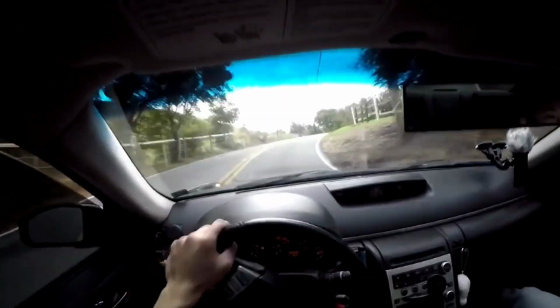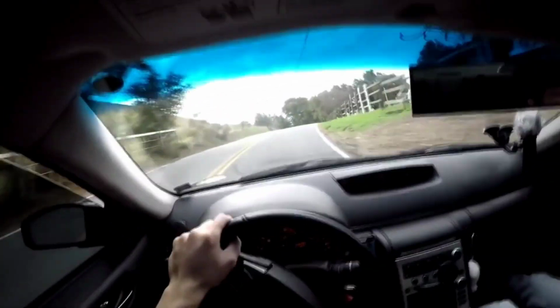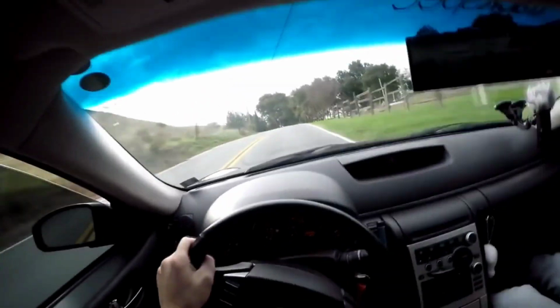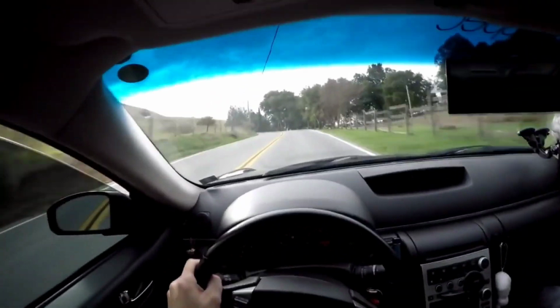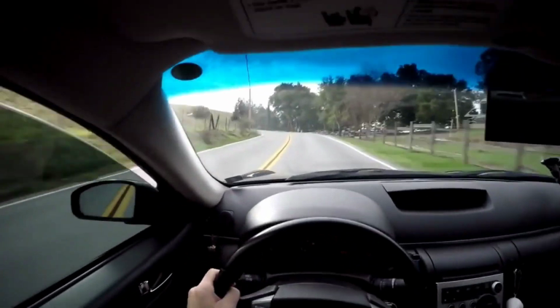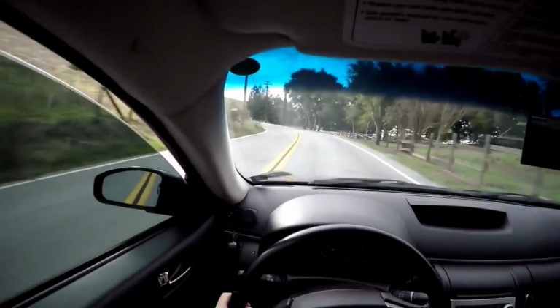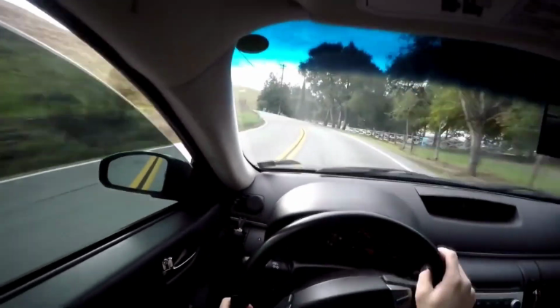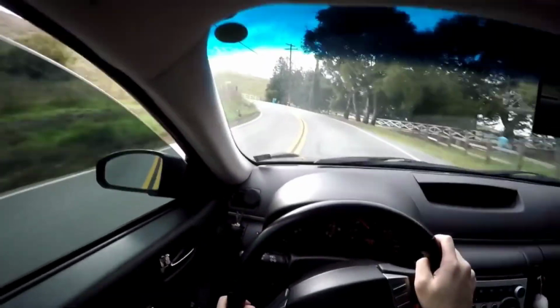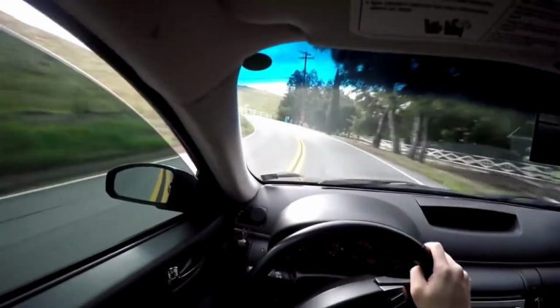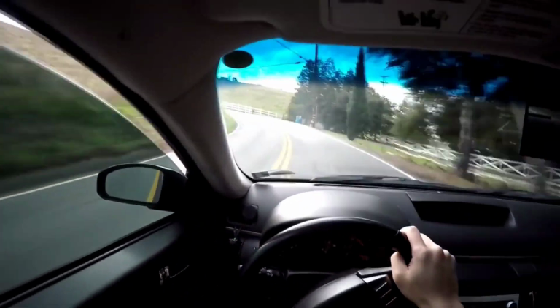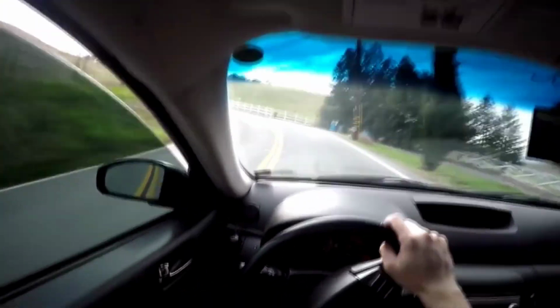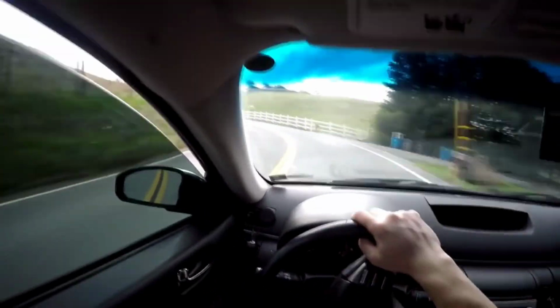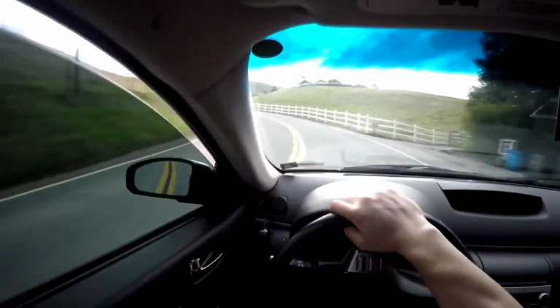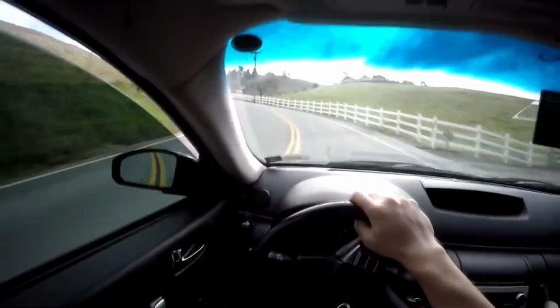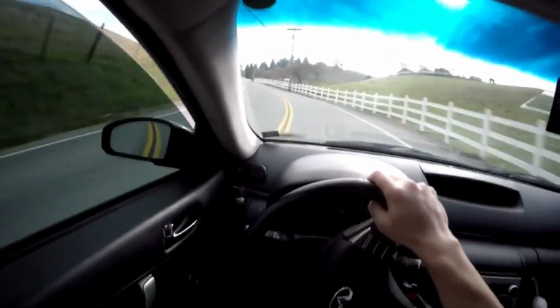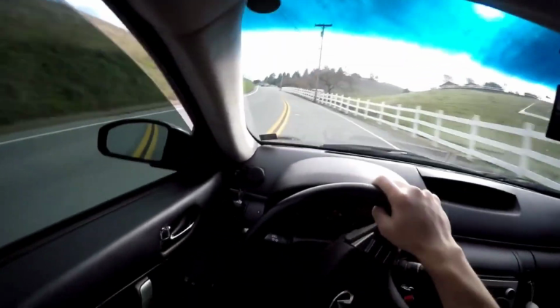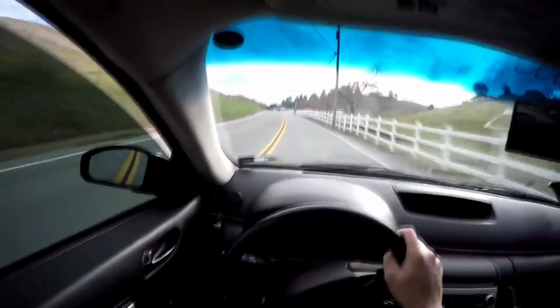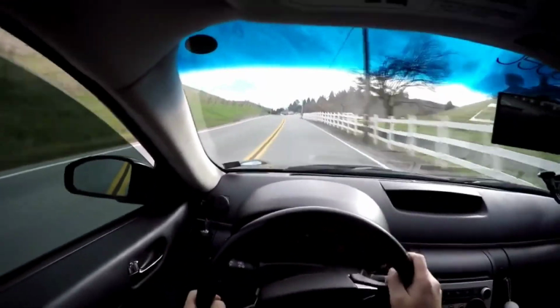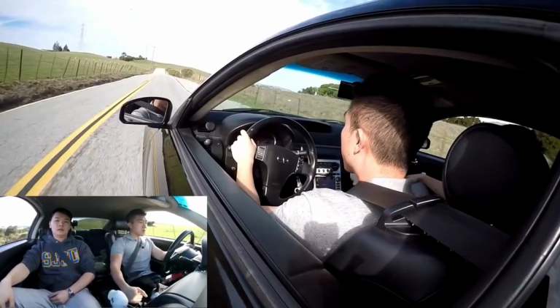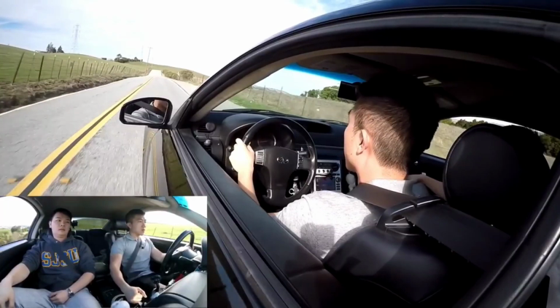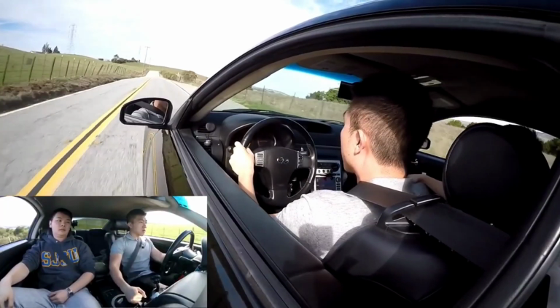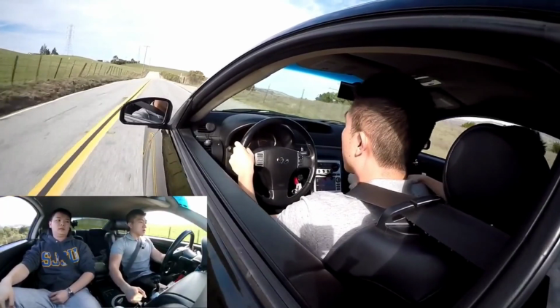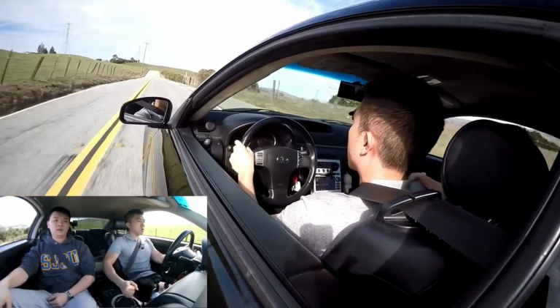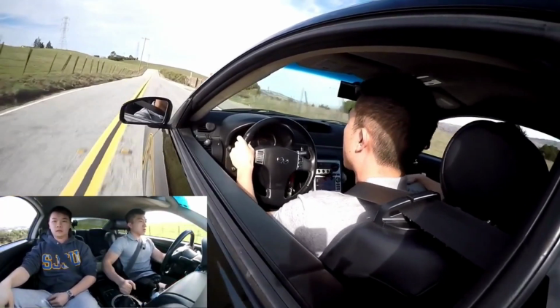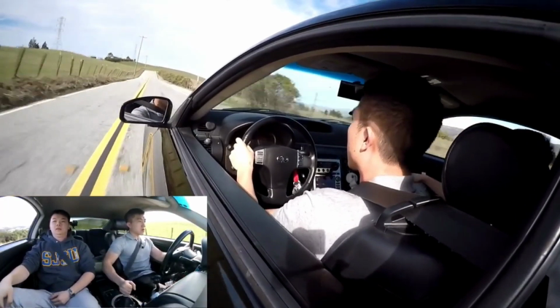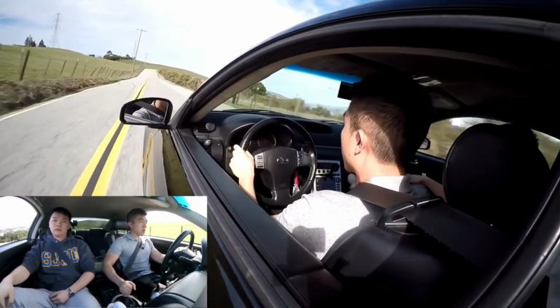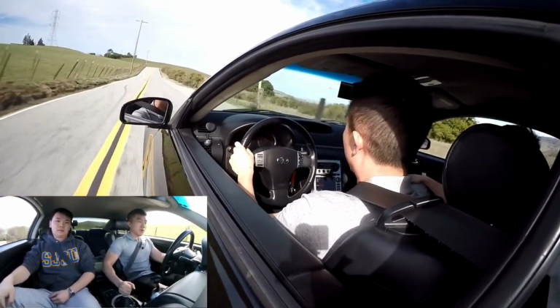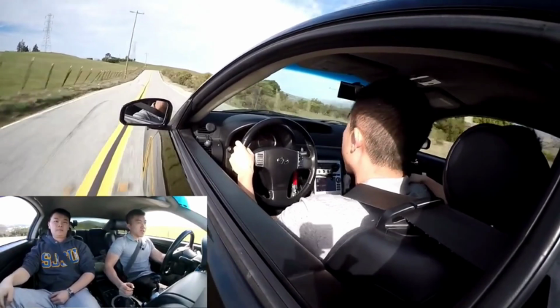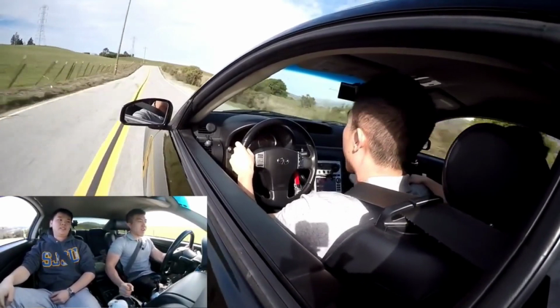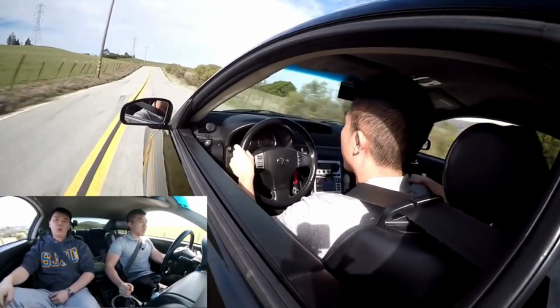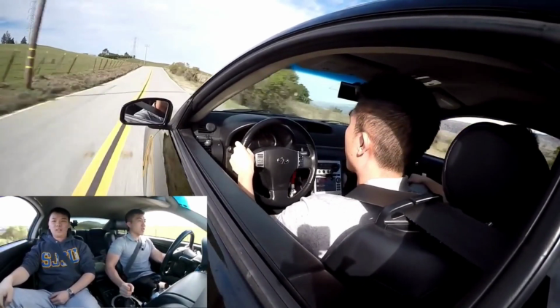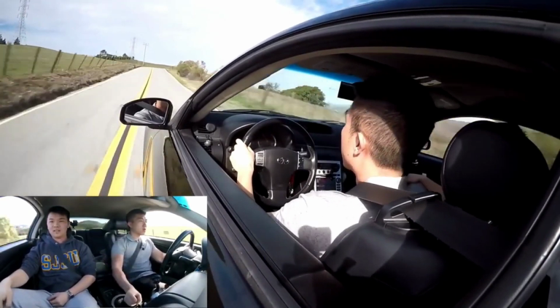Now, the one you find for under $10,000 might have a few miles and mods on it, but you've got to admit, for what you're getting, that's a heck of a deal.